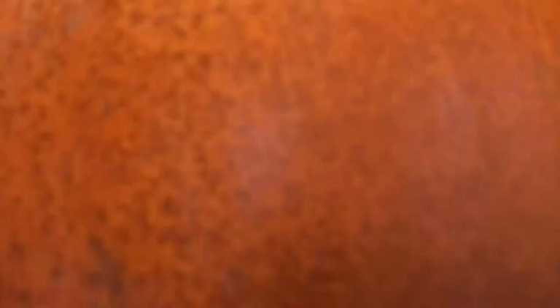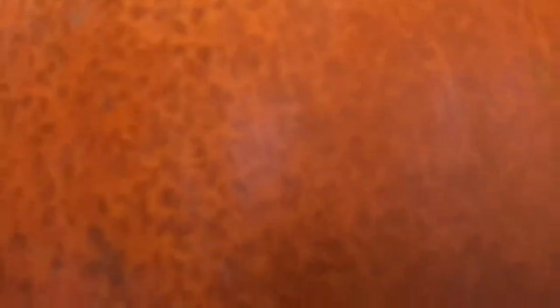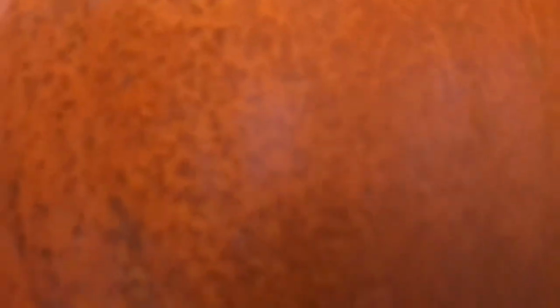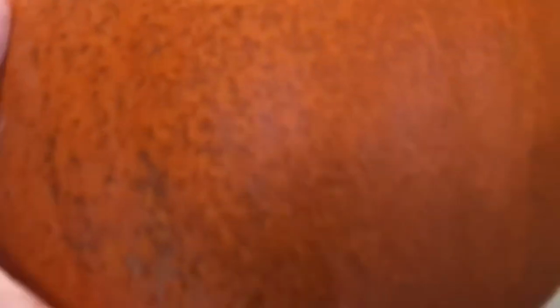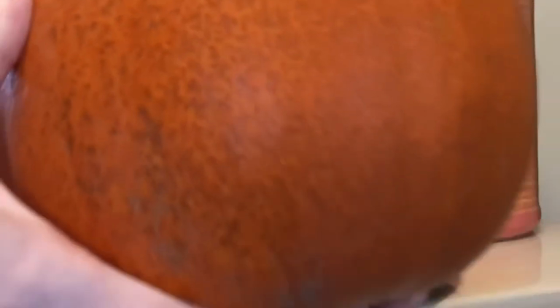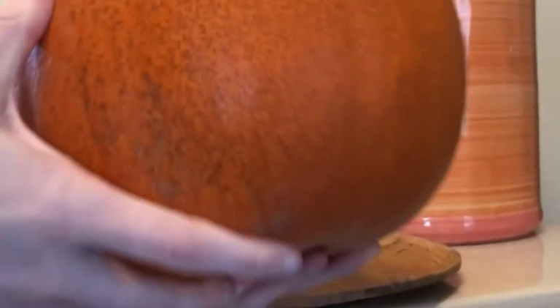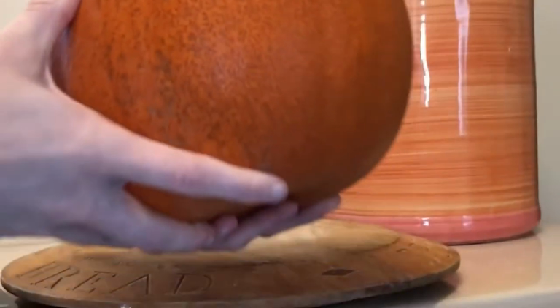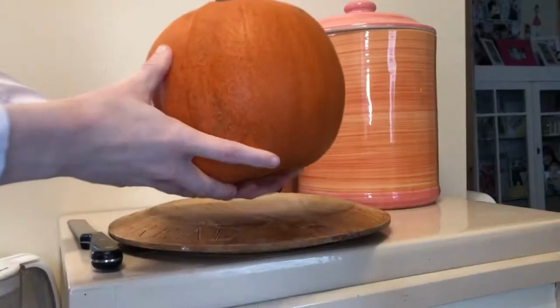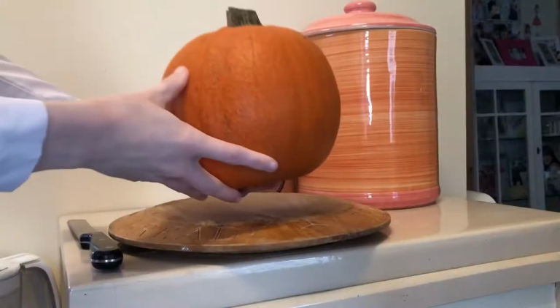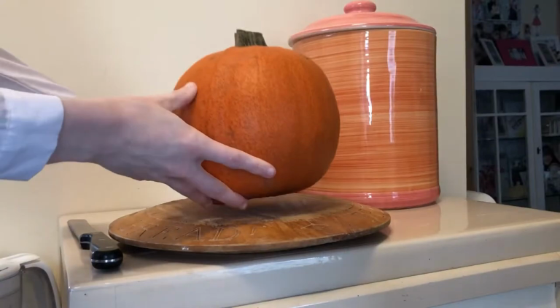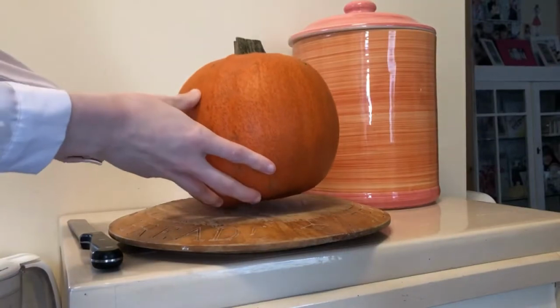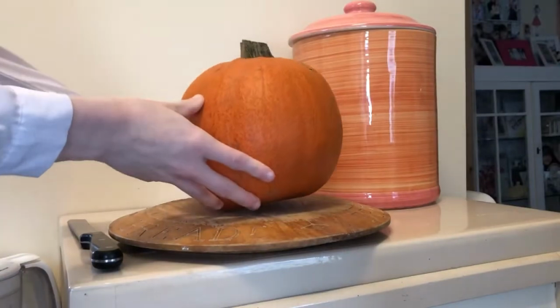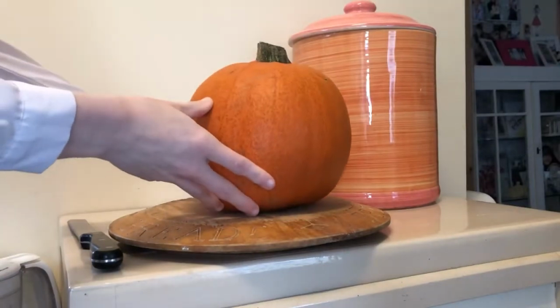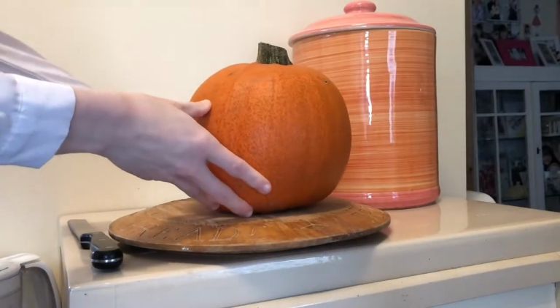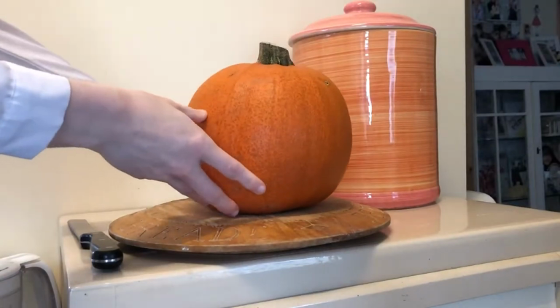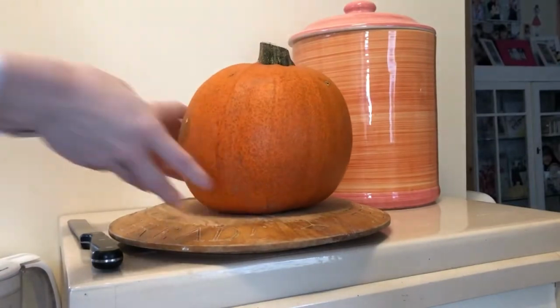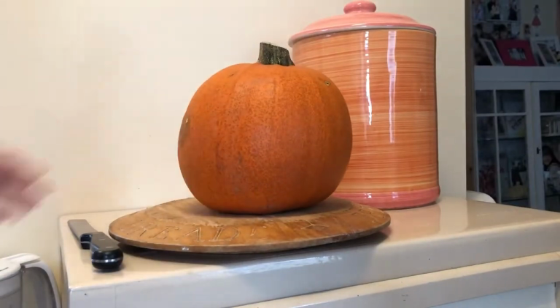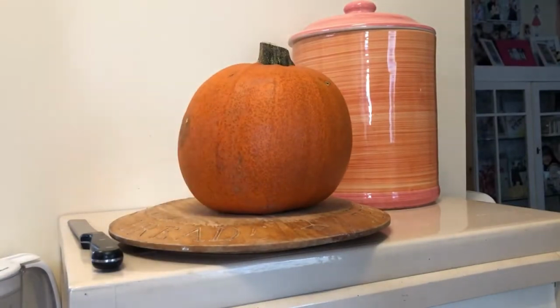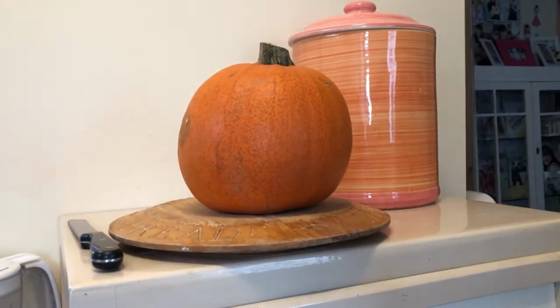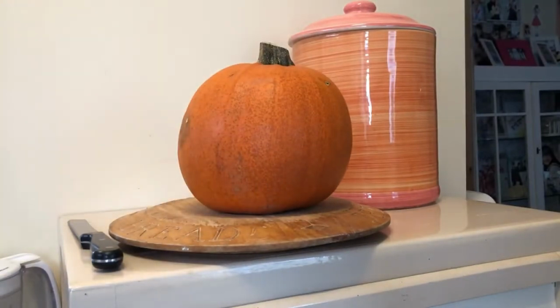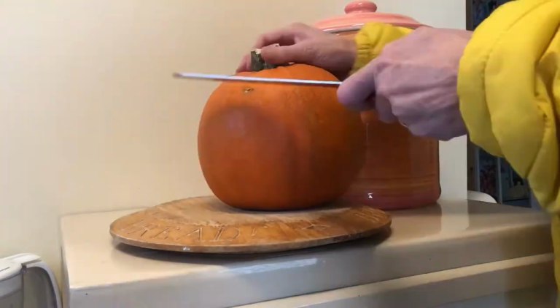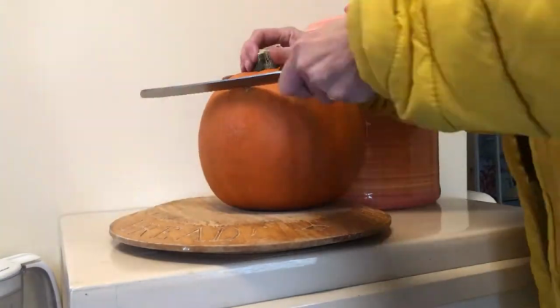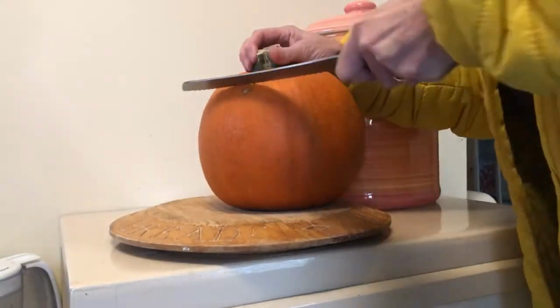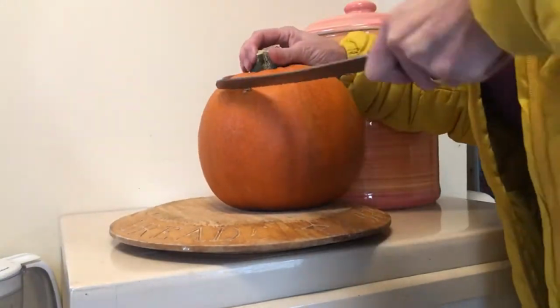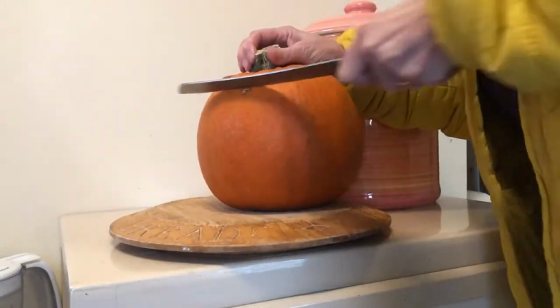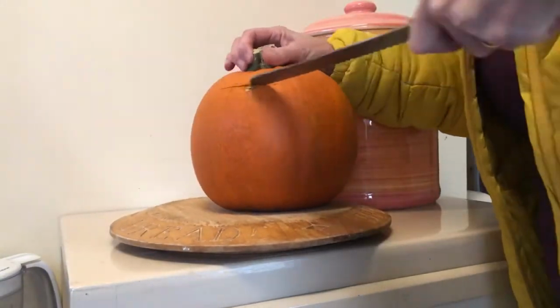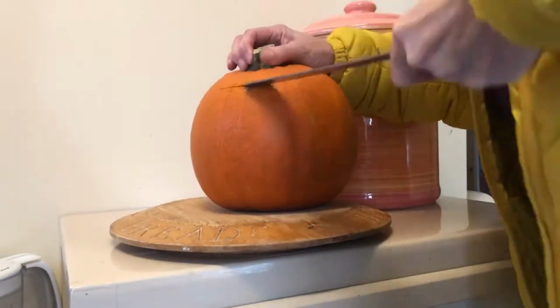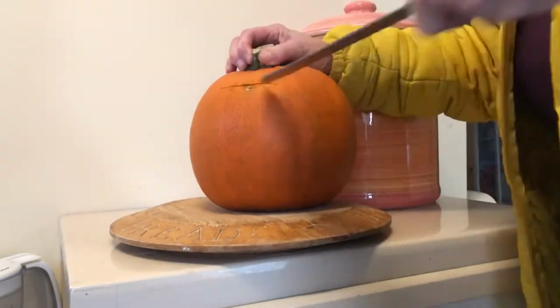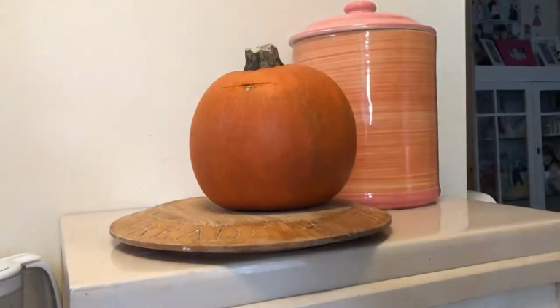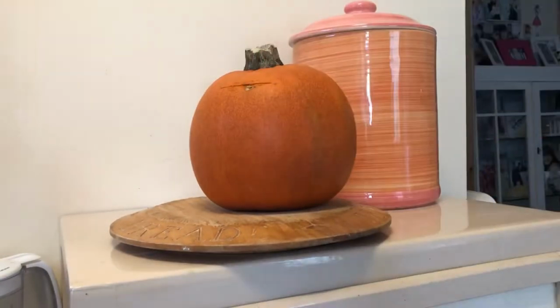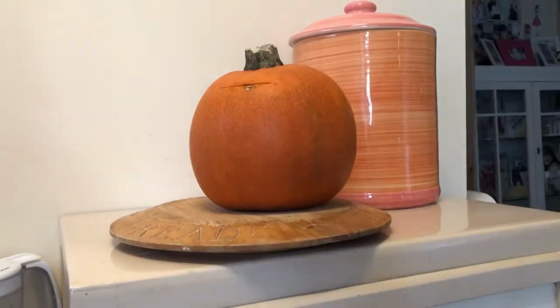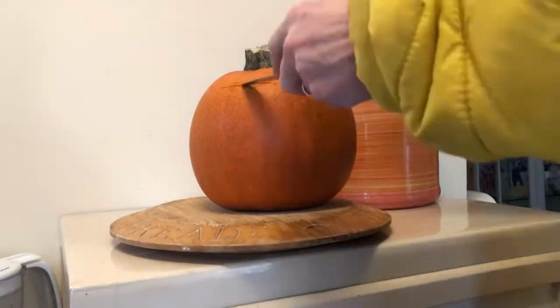This is the pumpkin that we've chosen to carve. It's orange, it's pumpkin-shaped, and it was the only one we had, so it had to do.